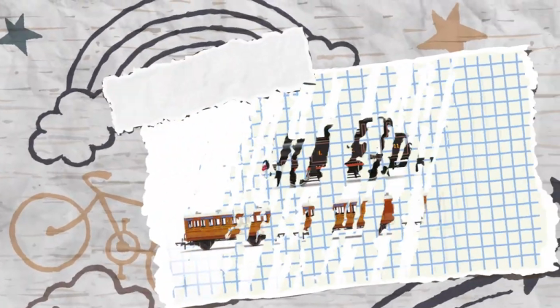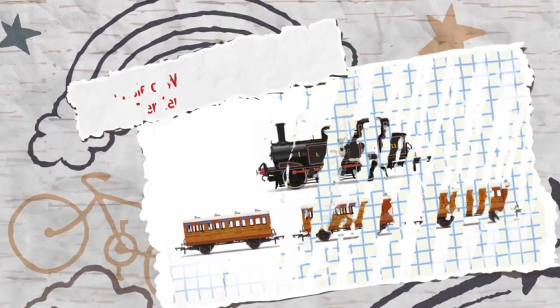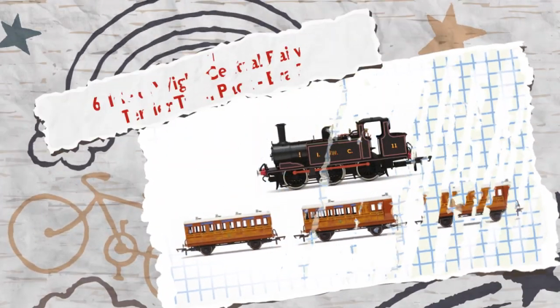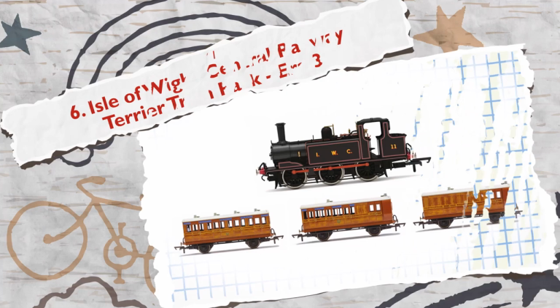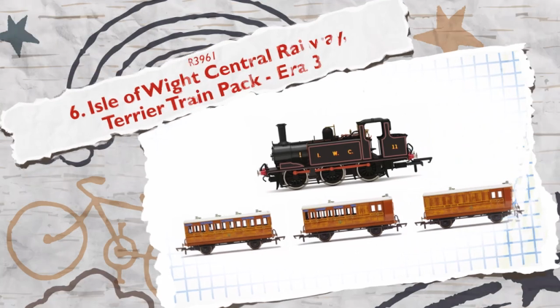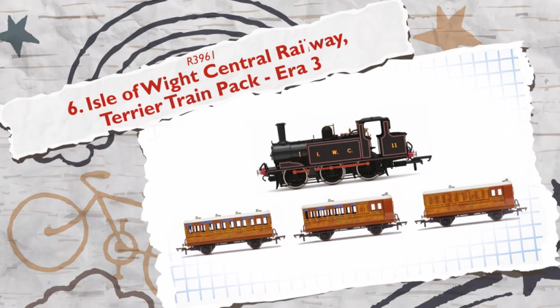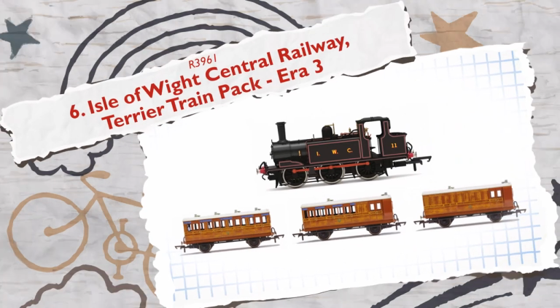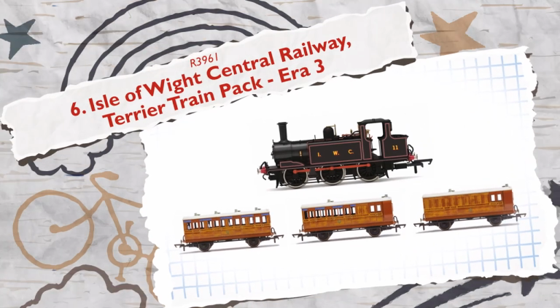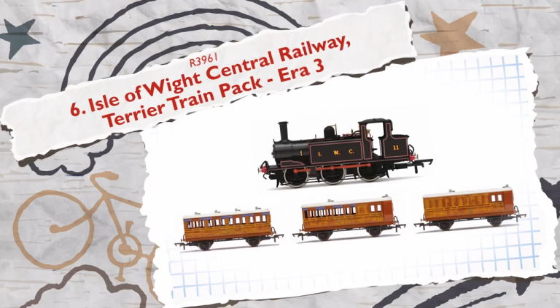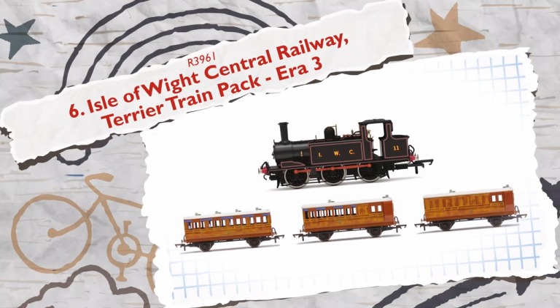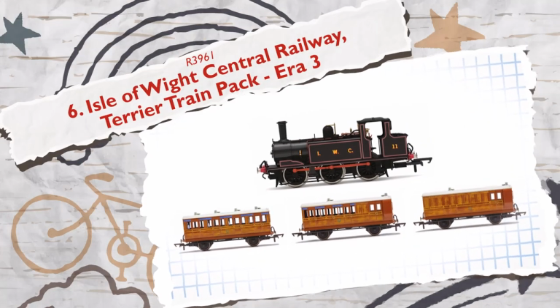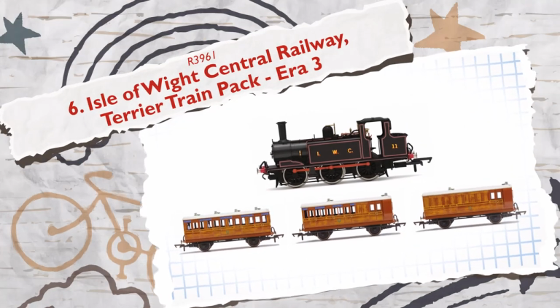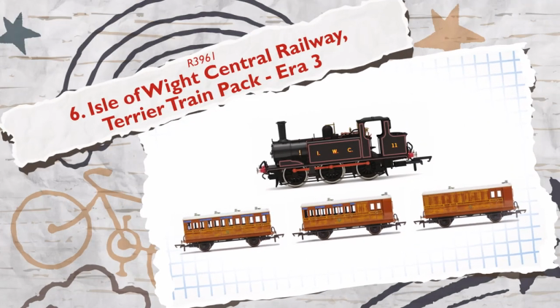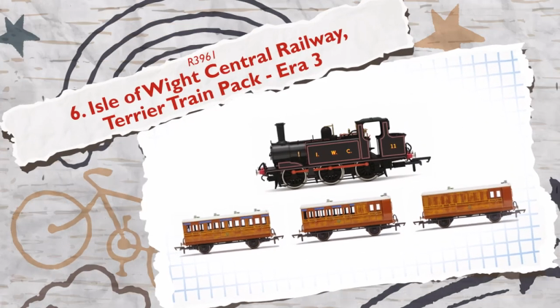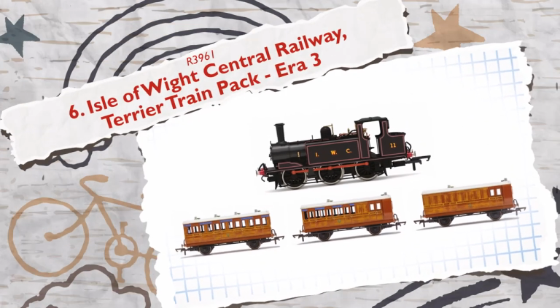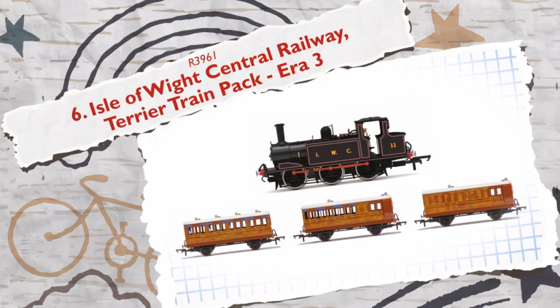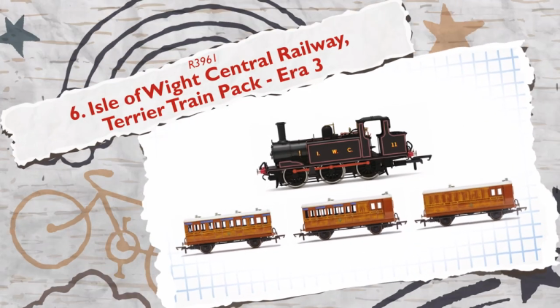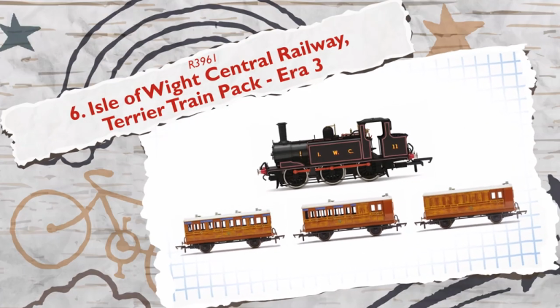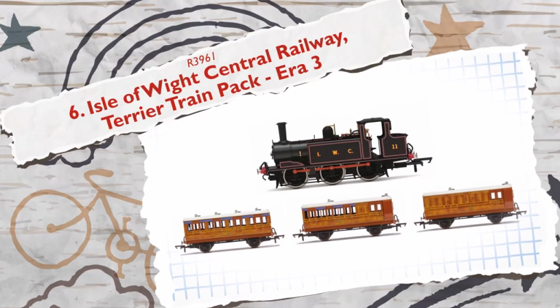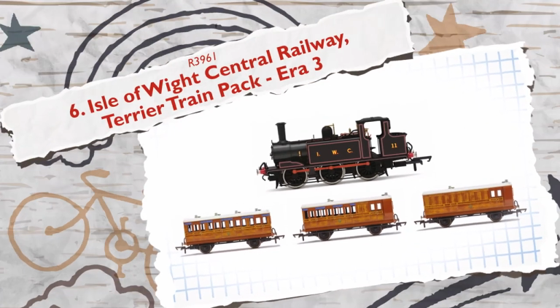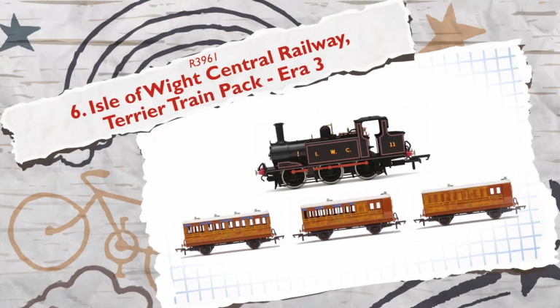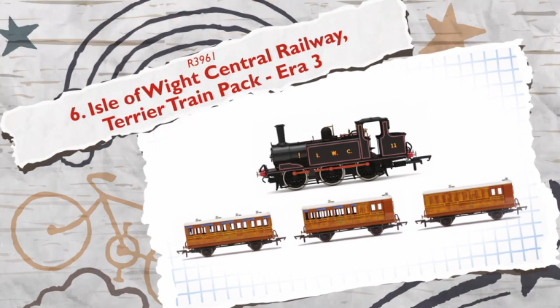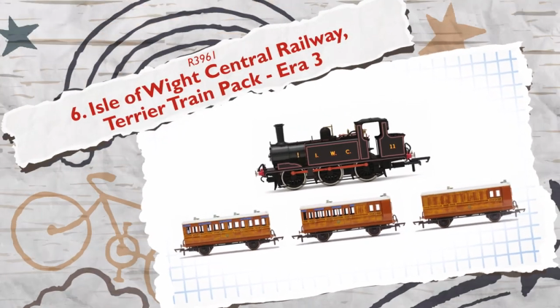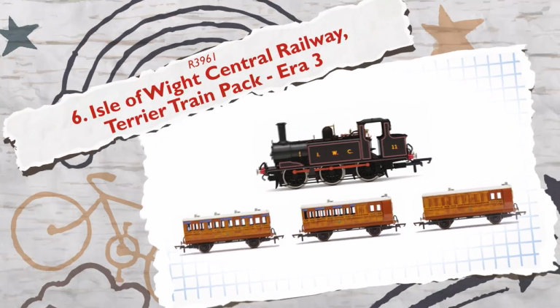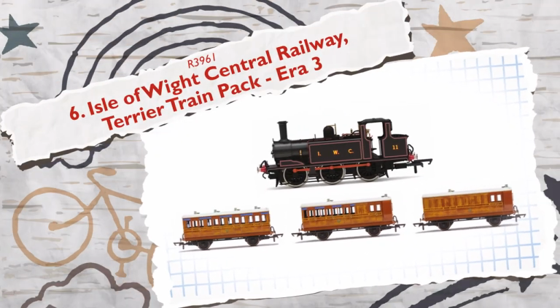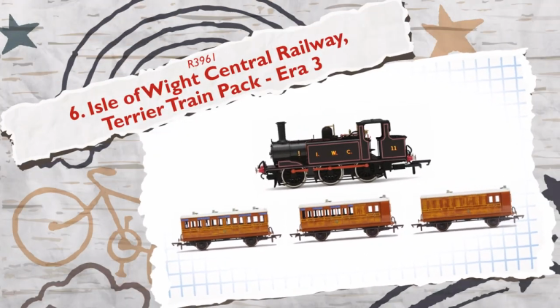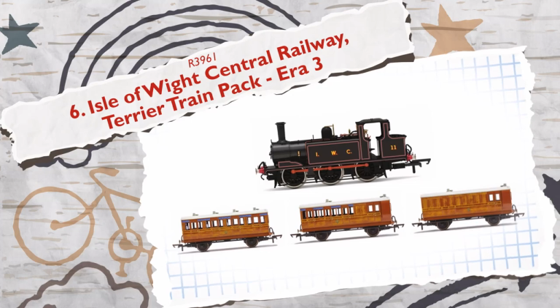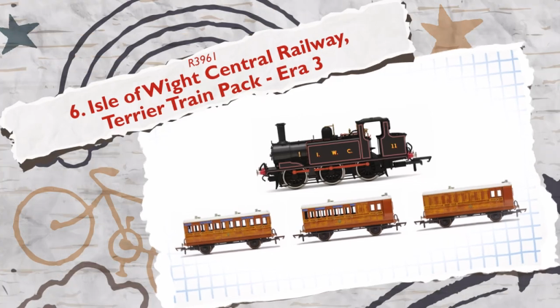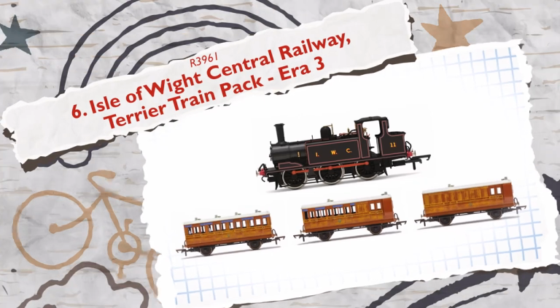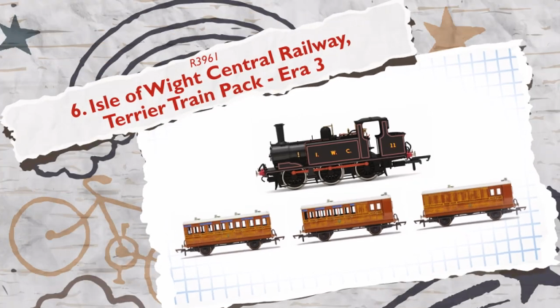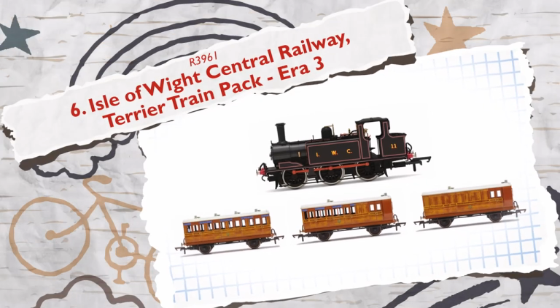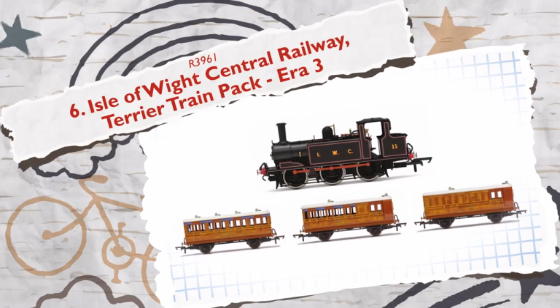This Terrier Train Pack is the ideal gift for steam collectors, bringing the history of the Isle of Wight Railway to Dad's model railway collection.